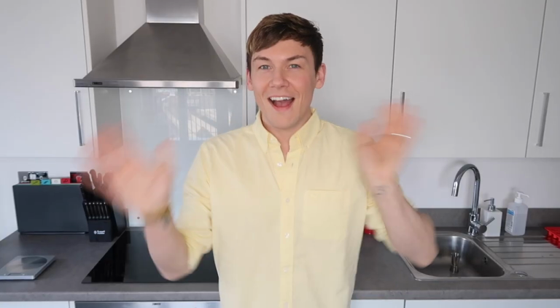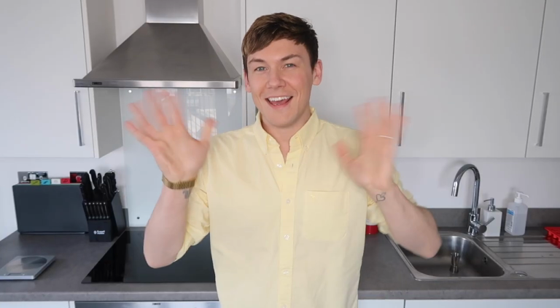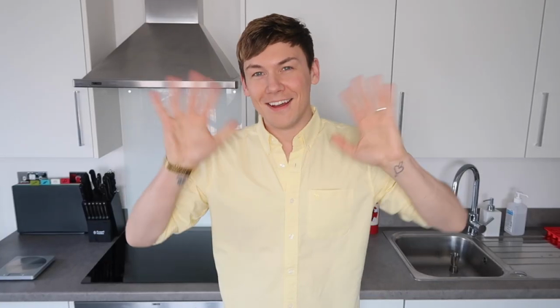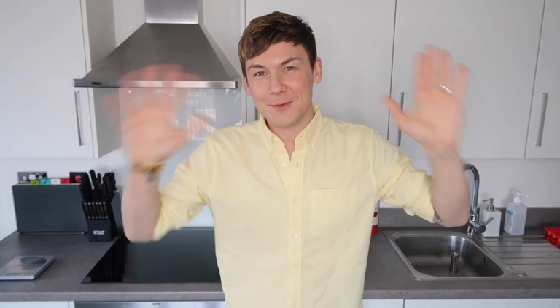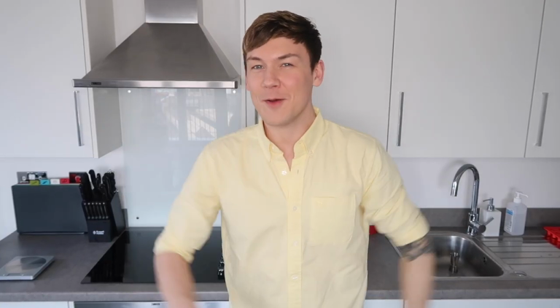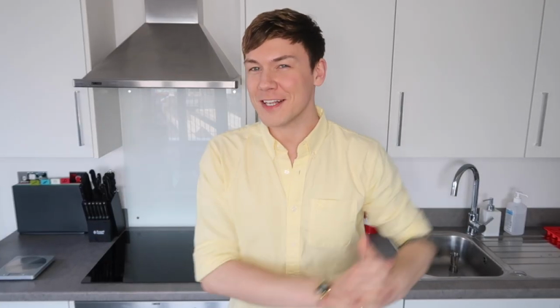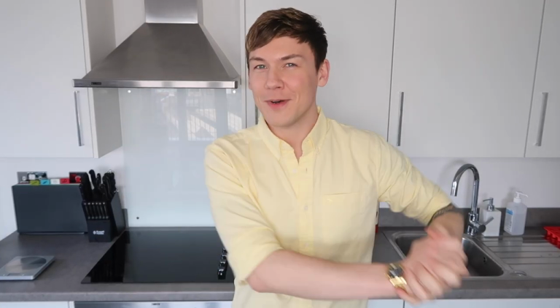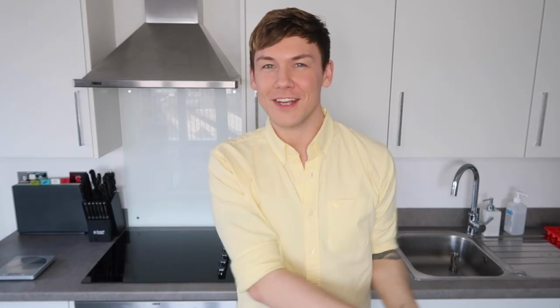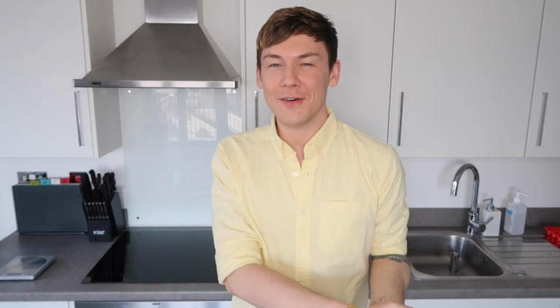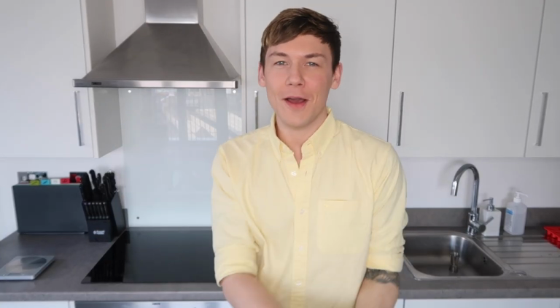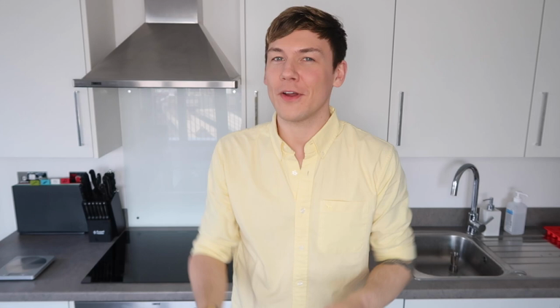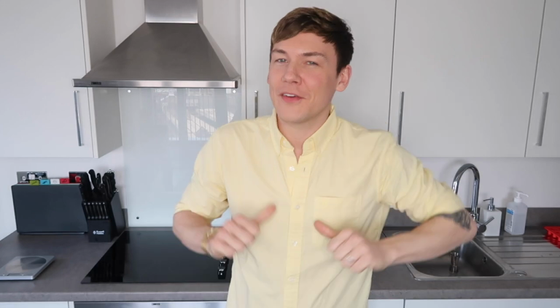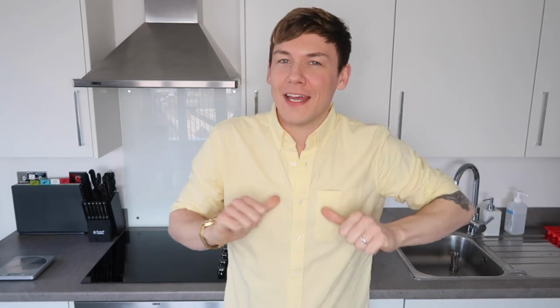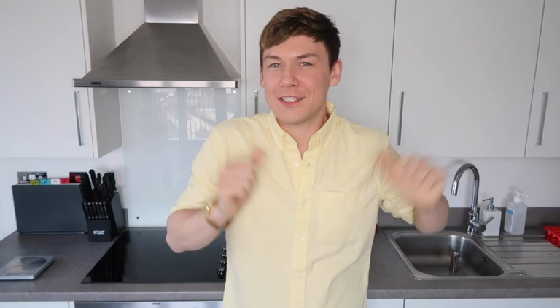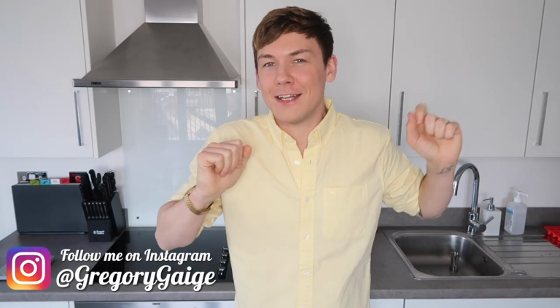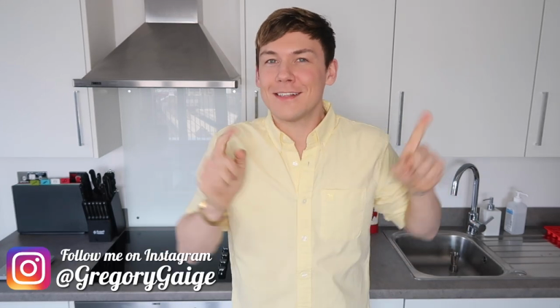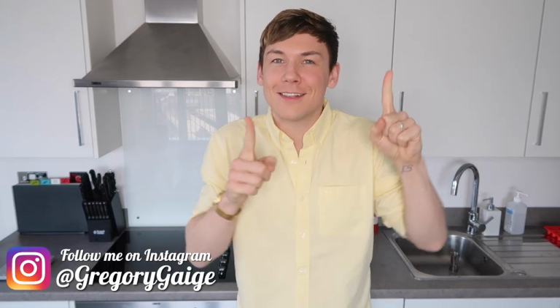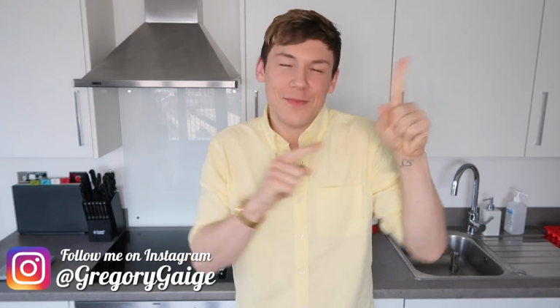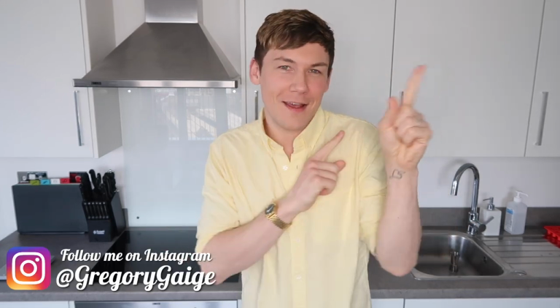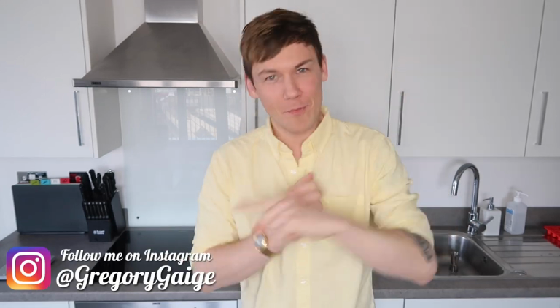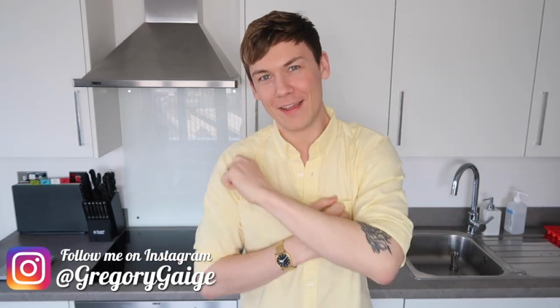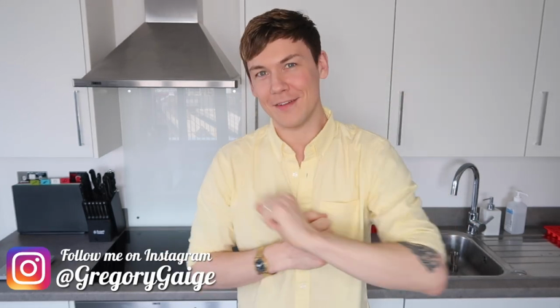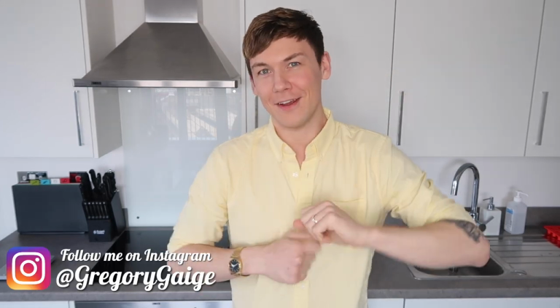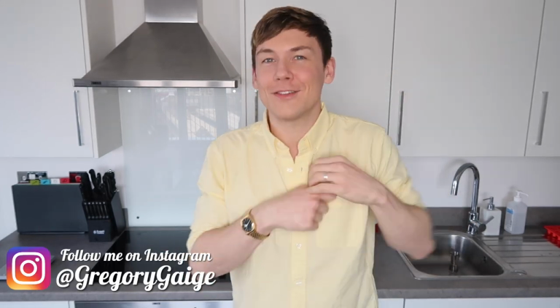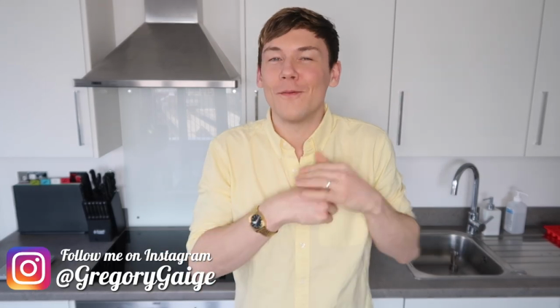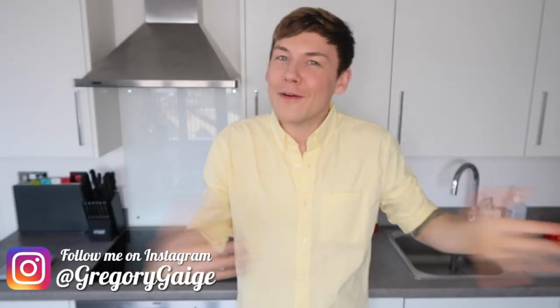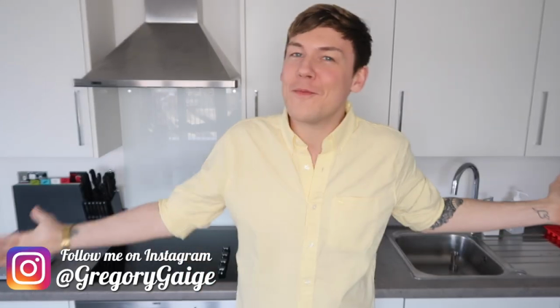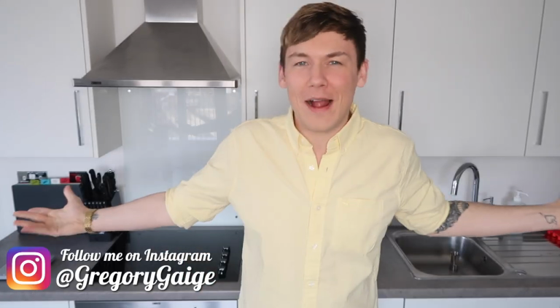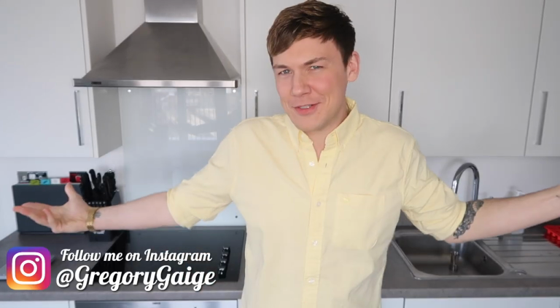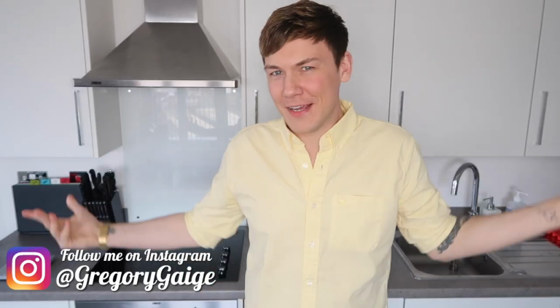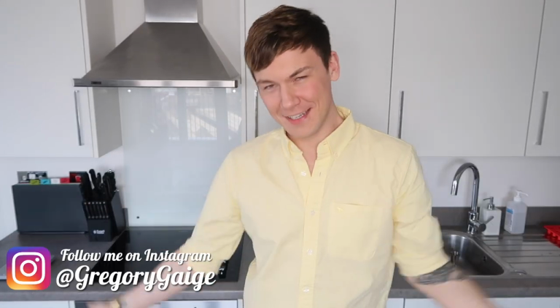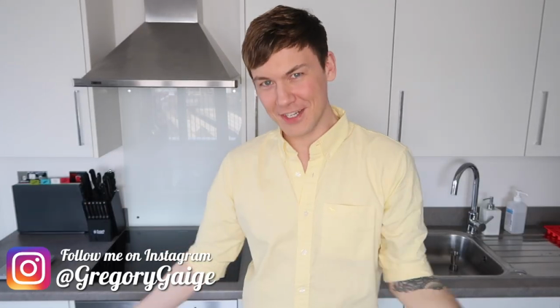Hey guys, welcome back to my channel. I'm Gregory Gage and this is going to be a baking video. So welcome back to my kitchen.